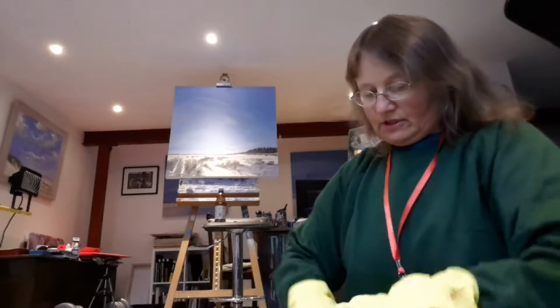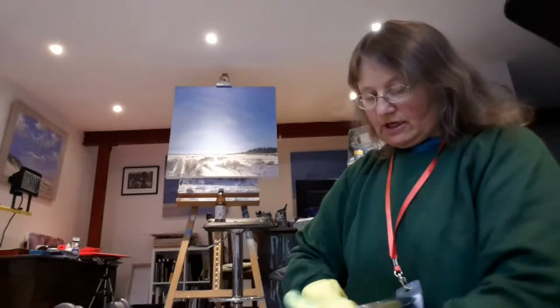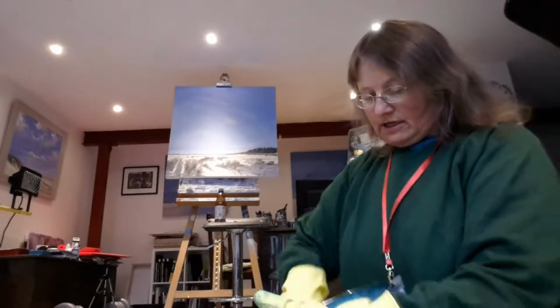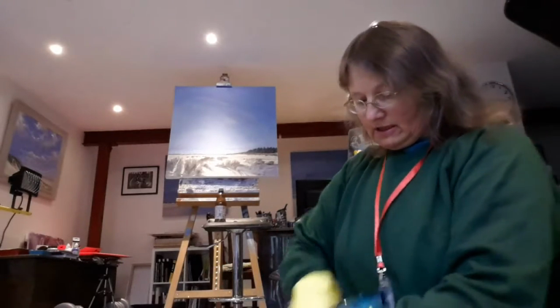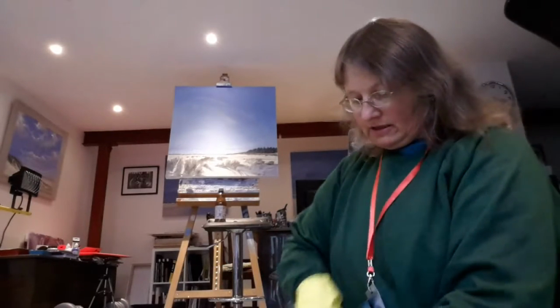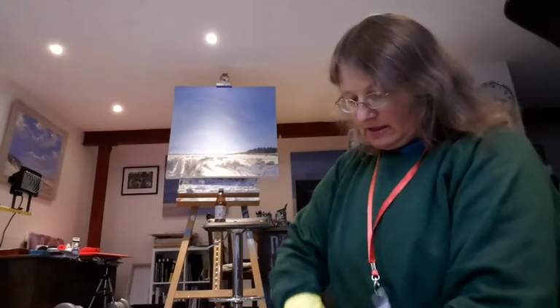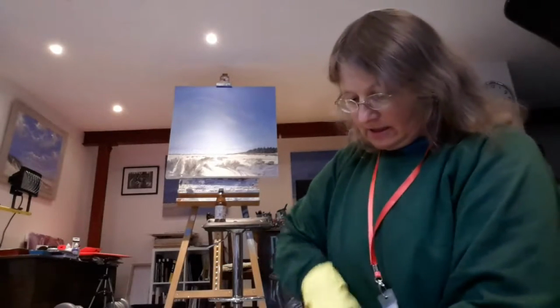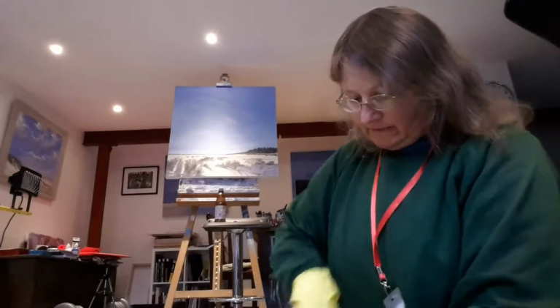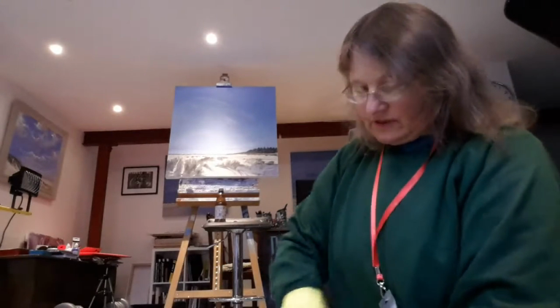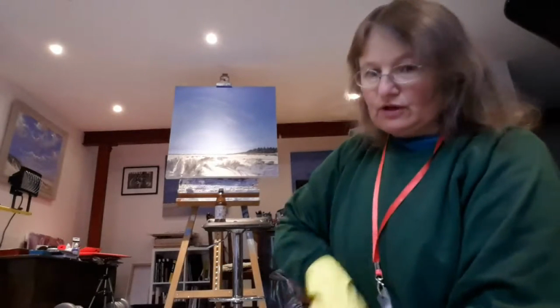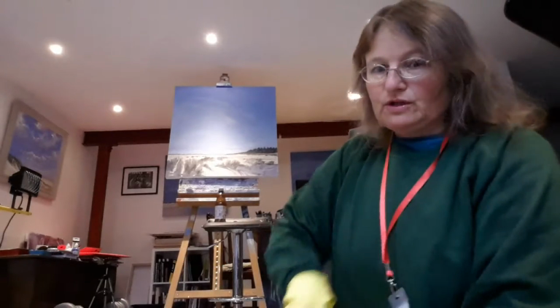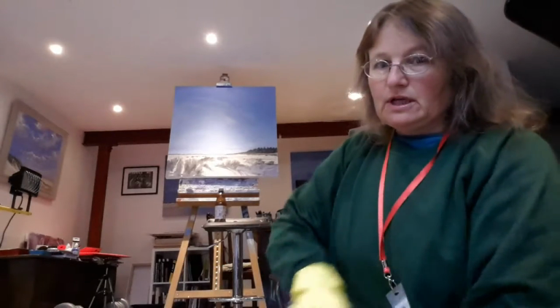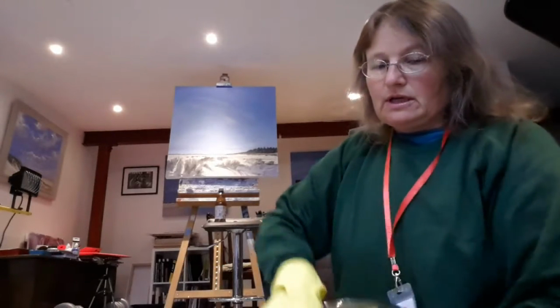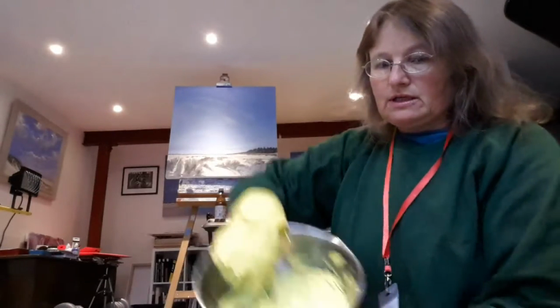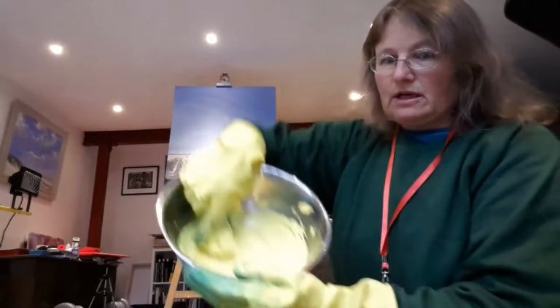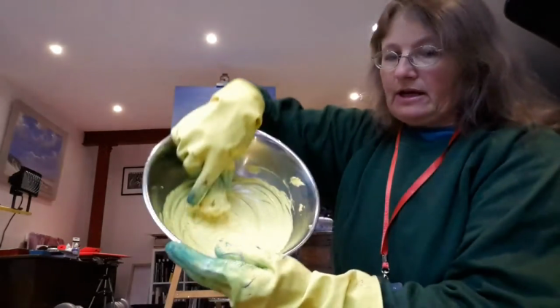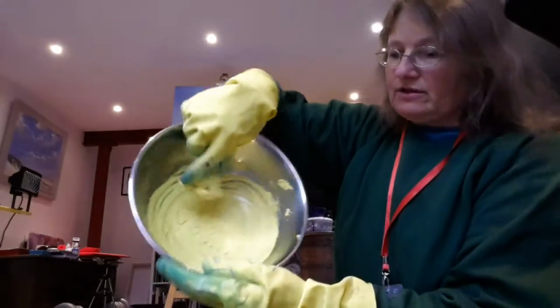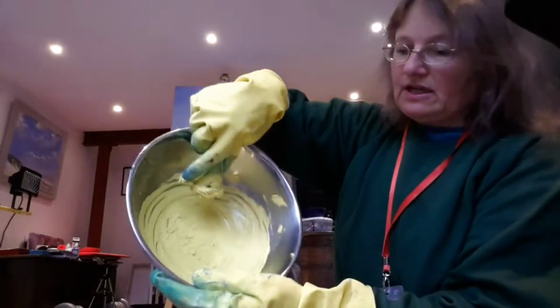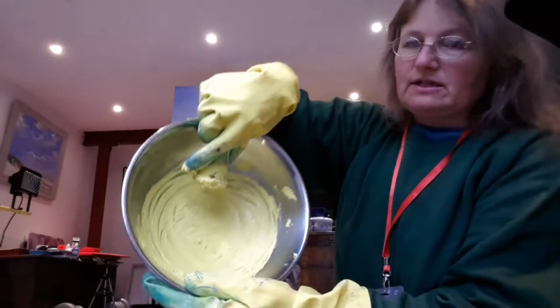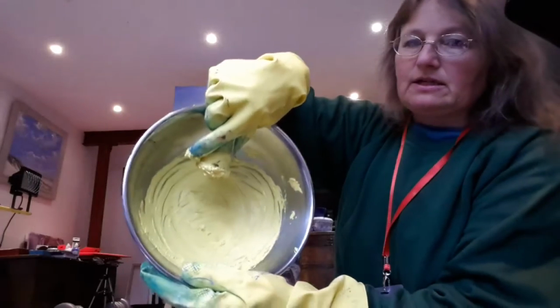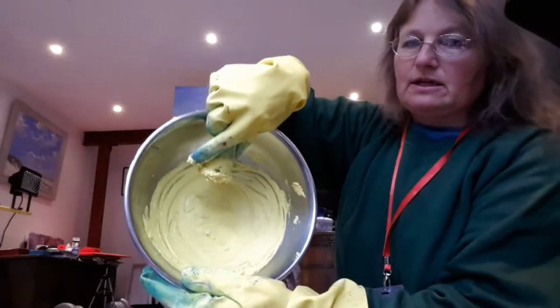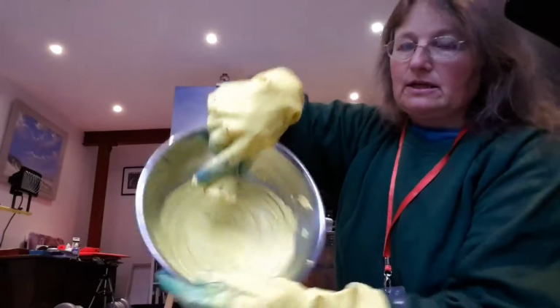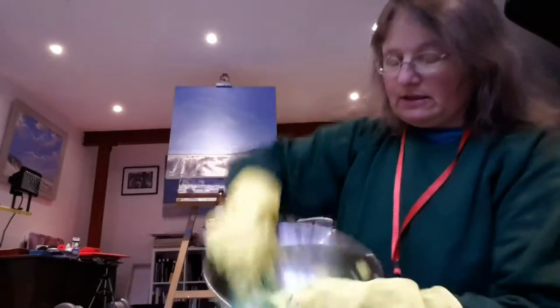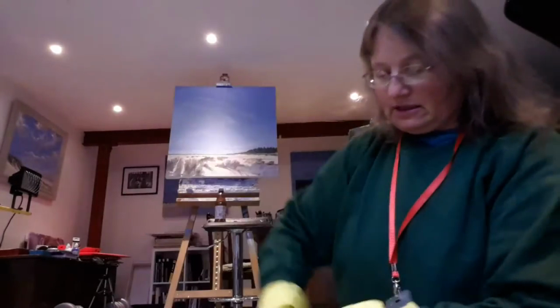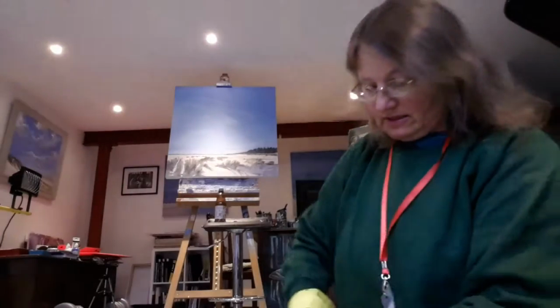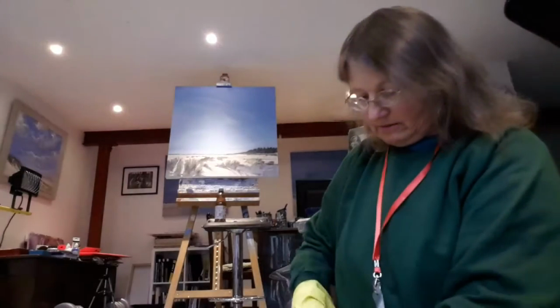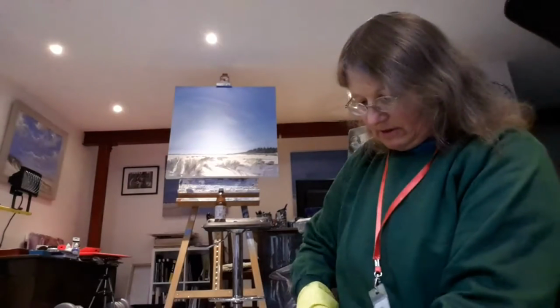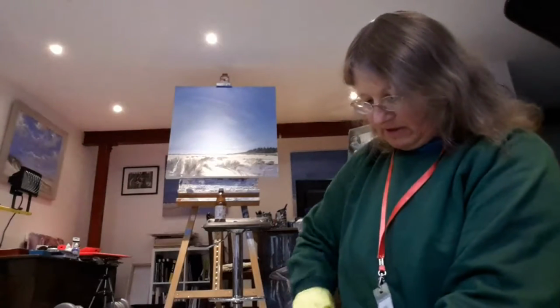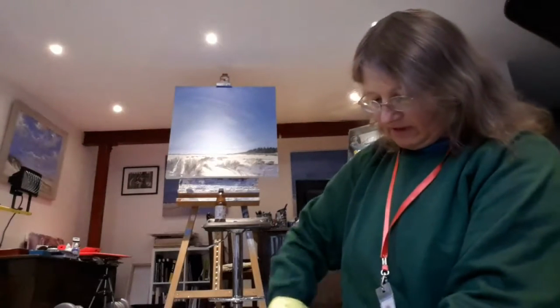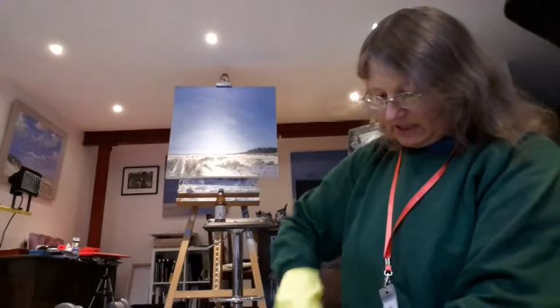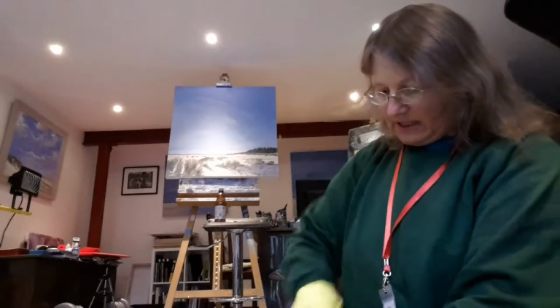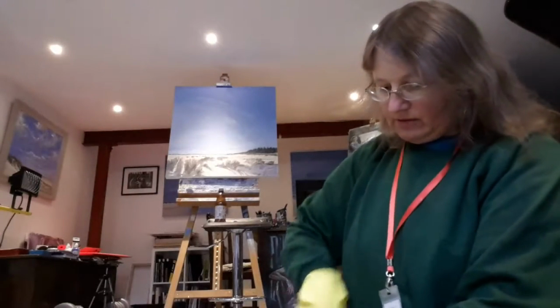I'm going to give this a good stir now. See — it's a bit thicker now.